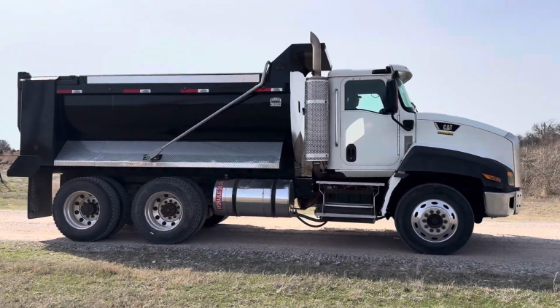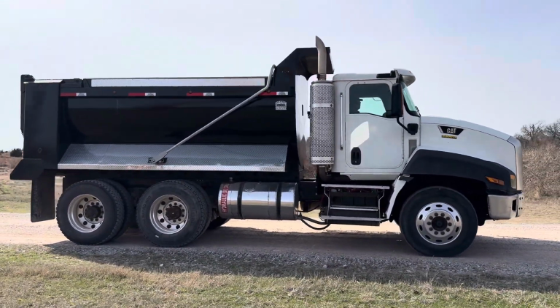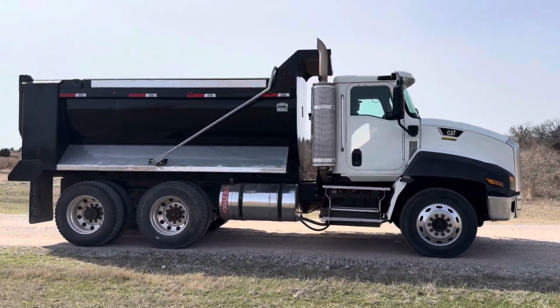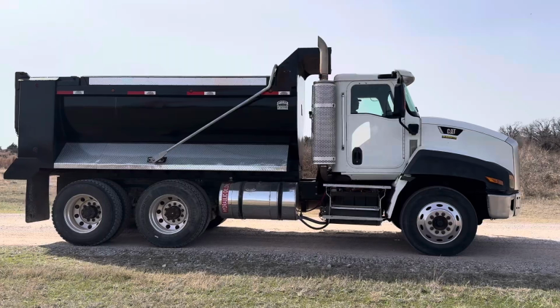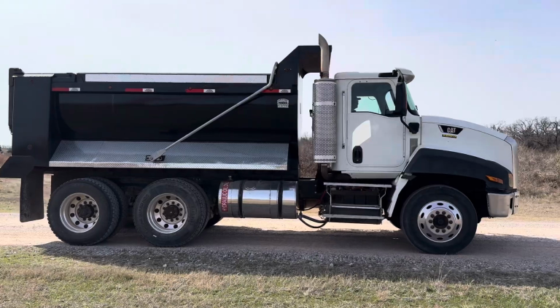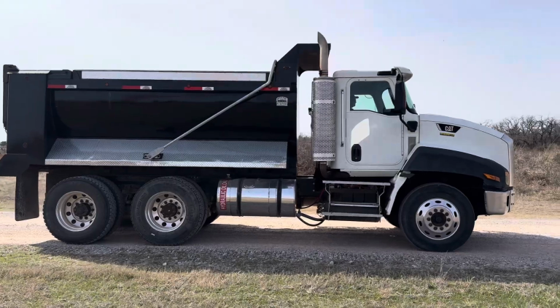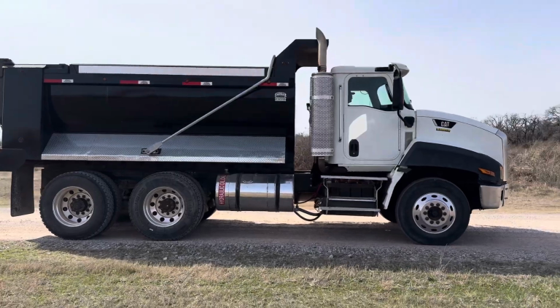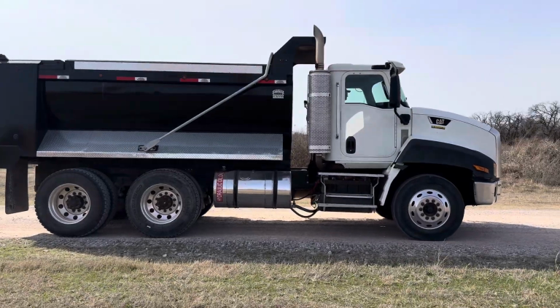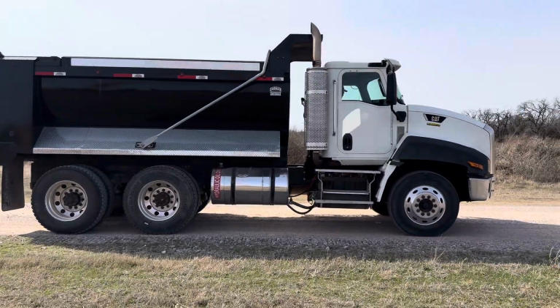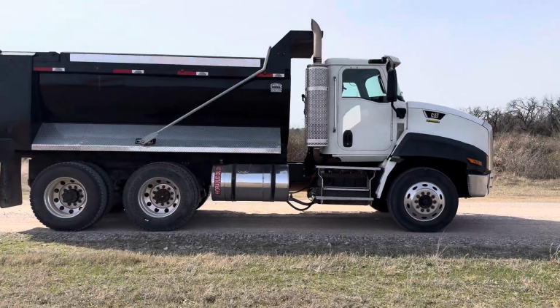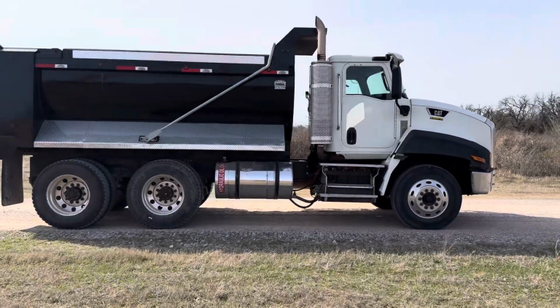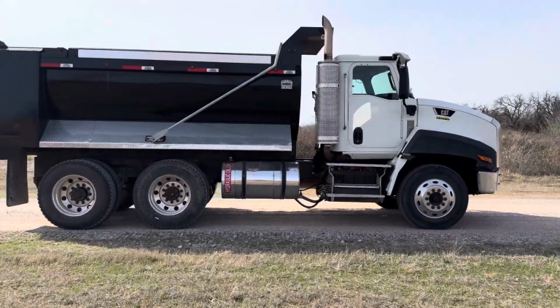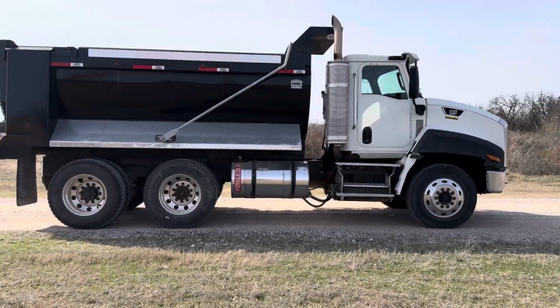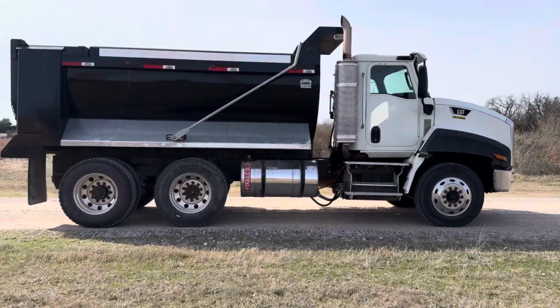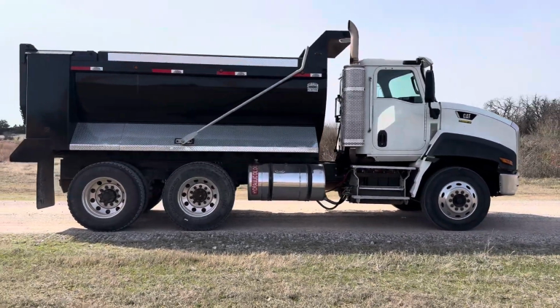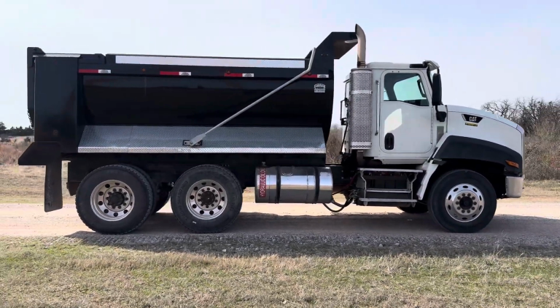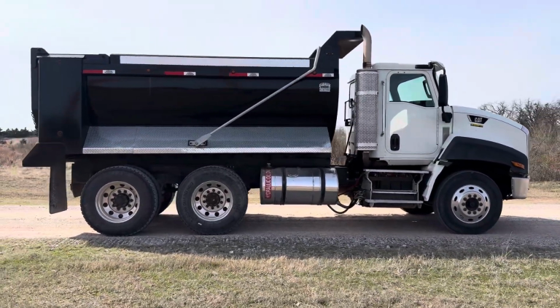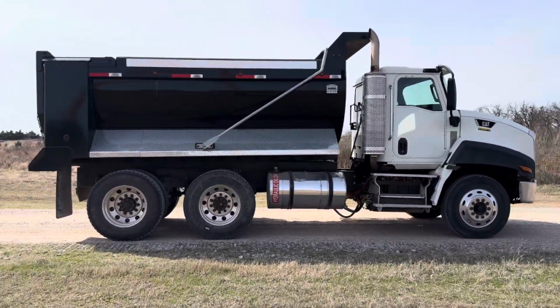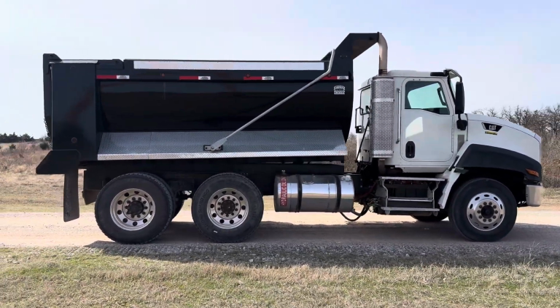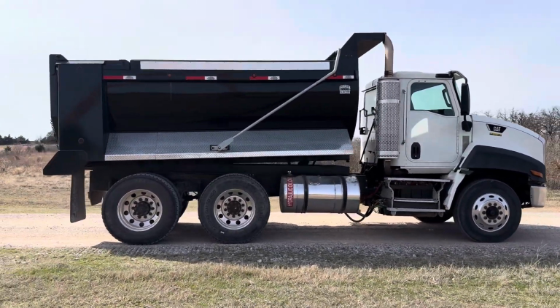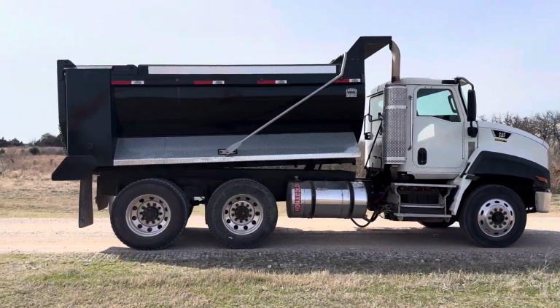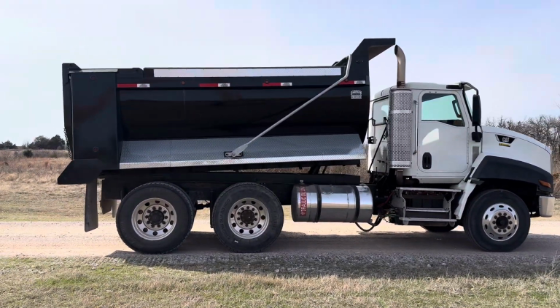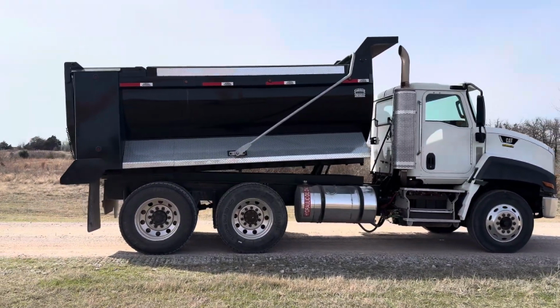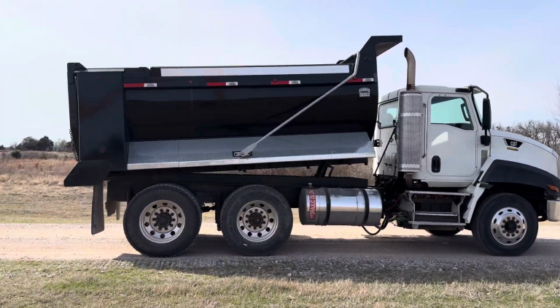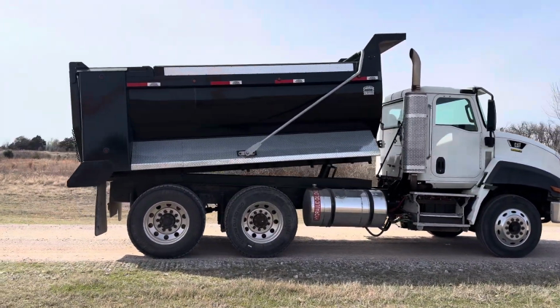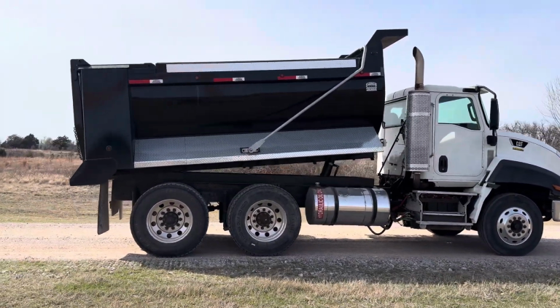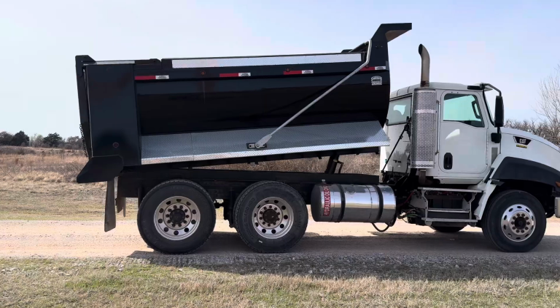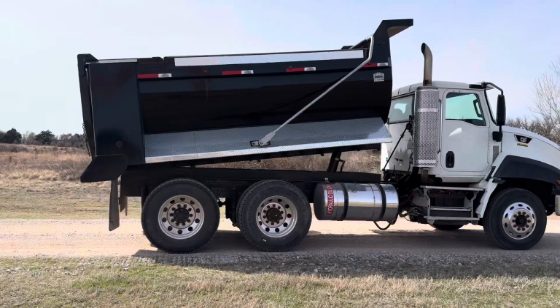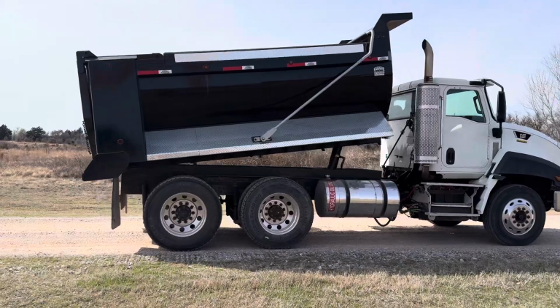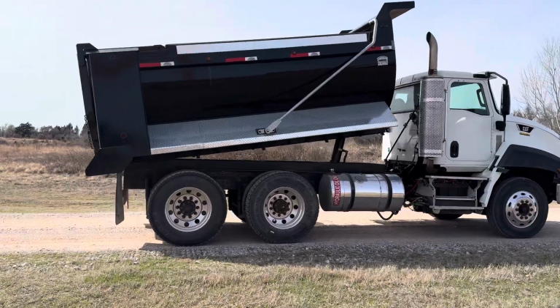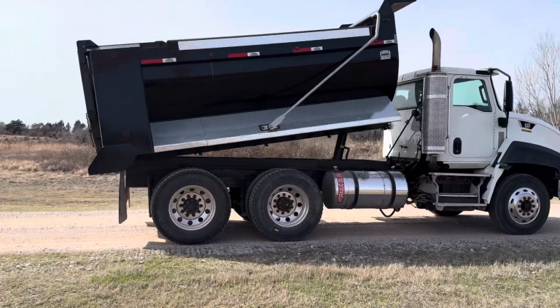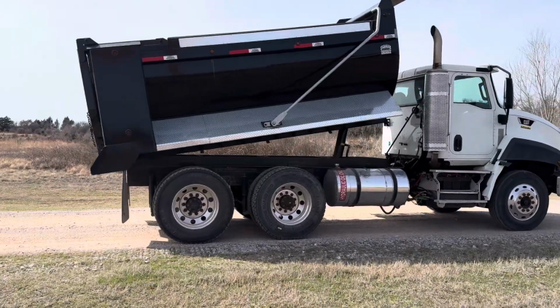It has cold working air conditioning, working headlights, taillights, turn signals, and brake lights.